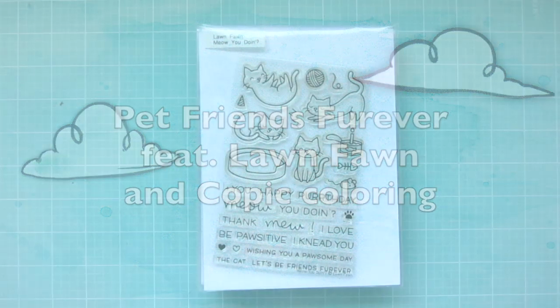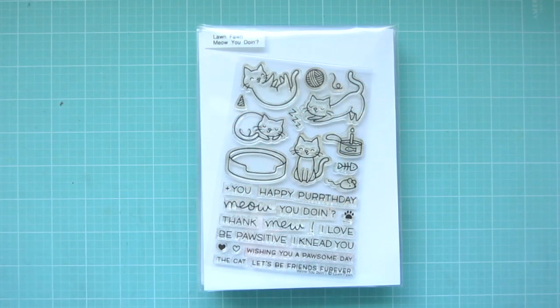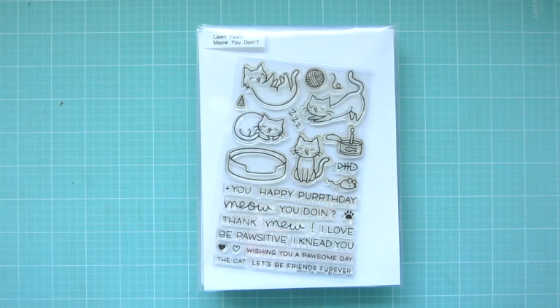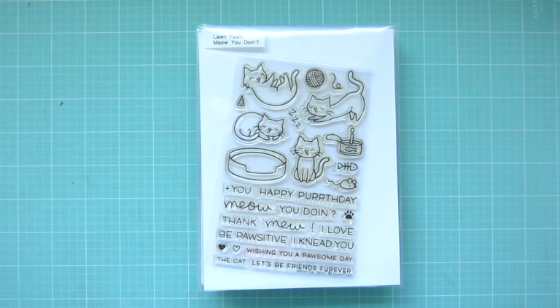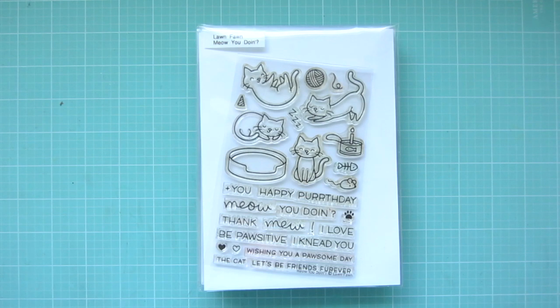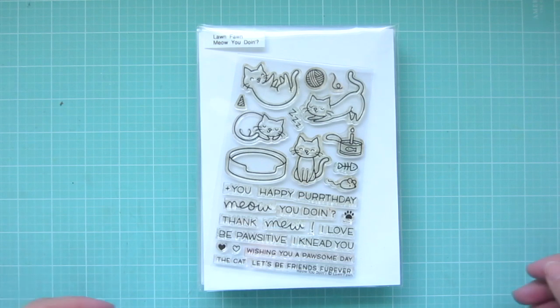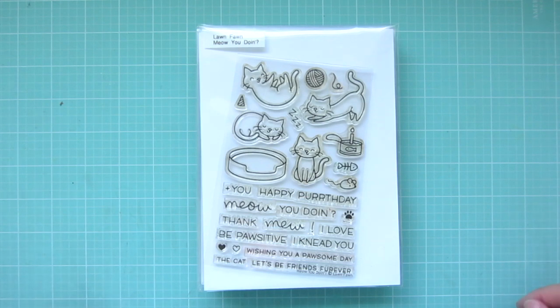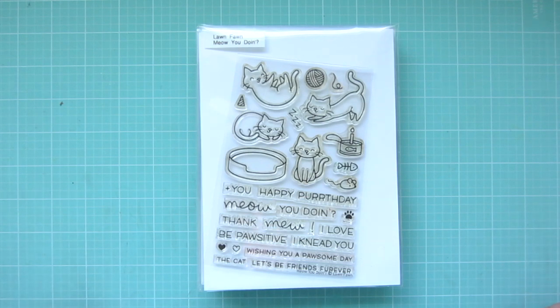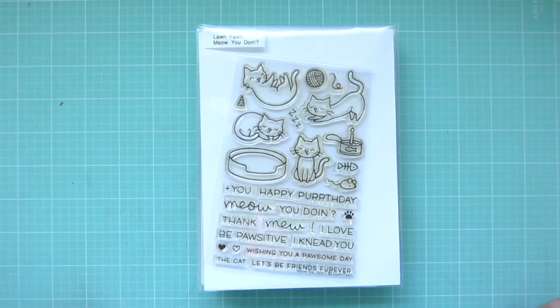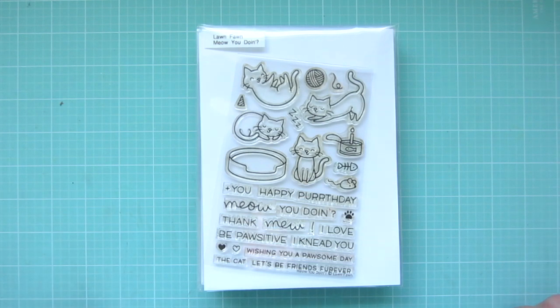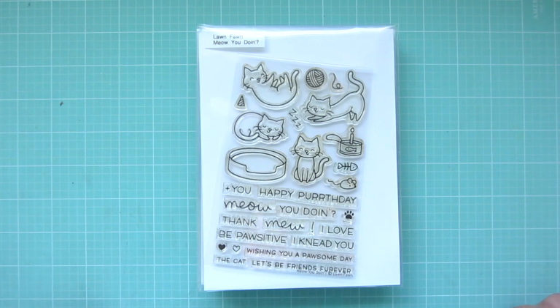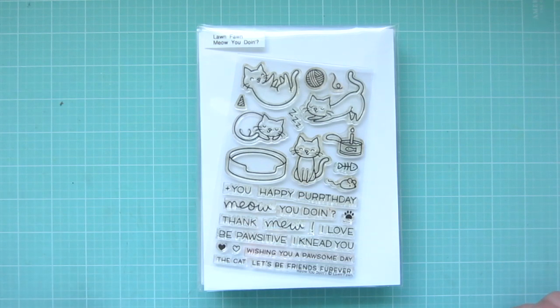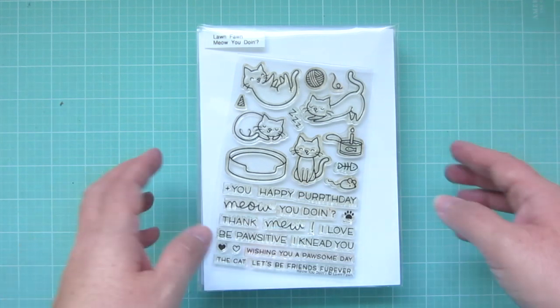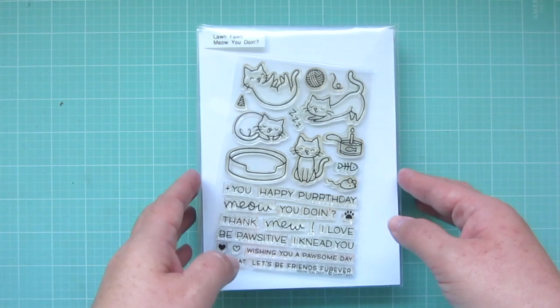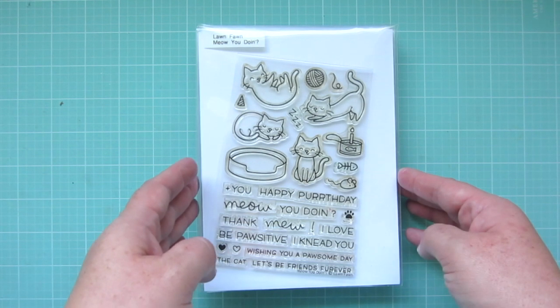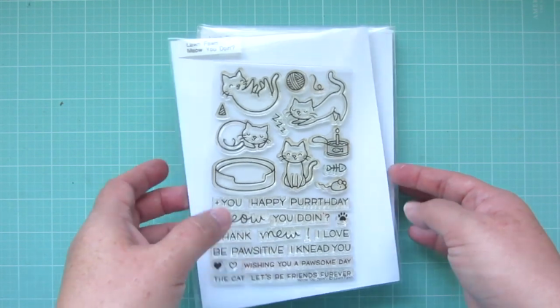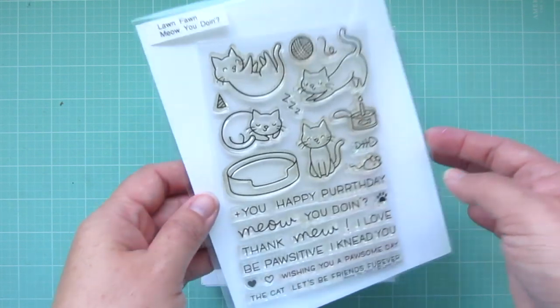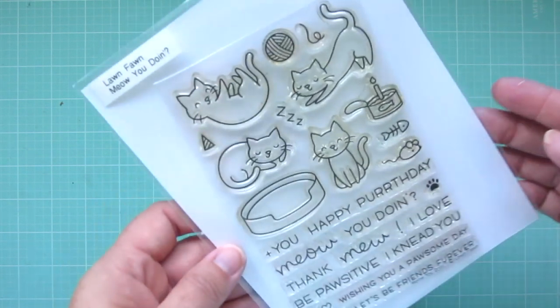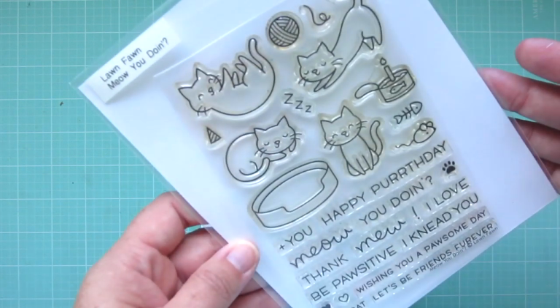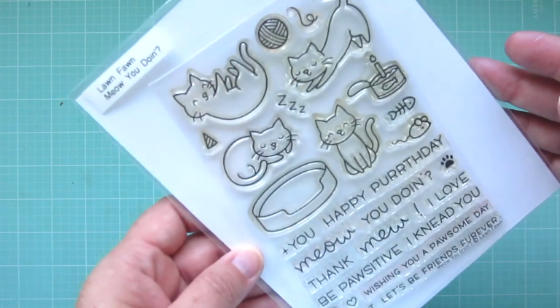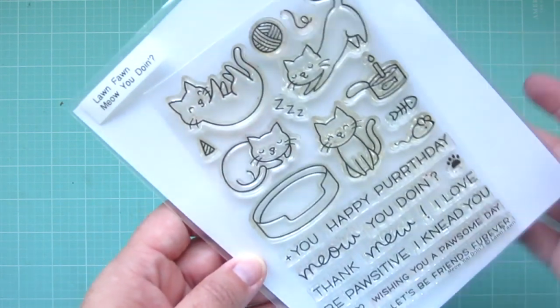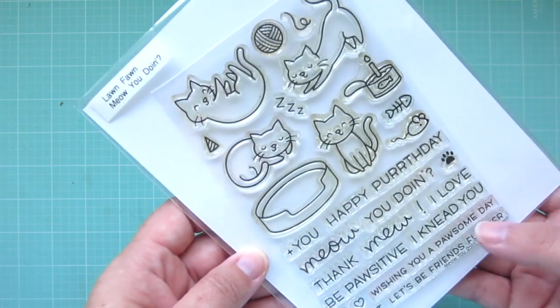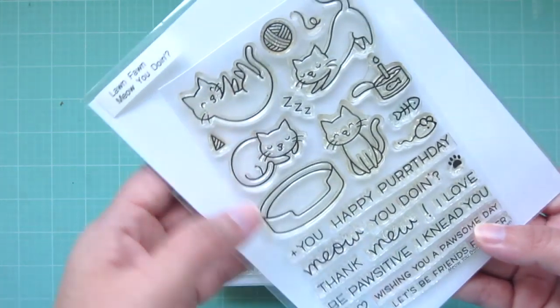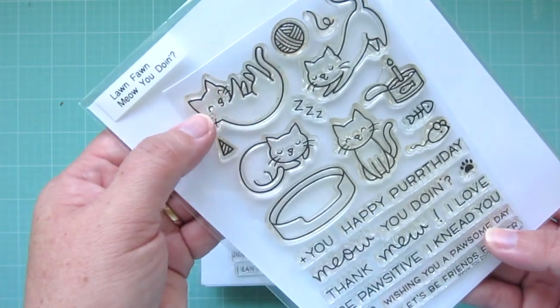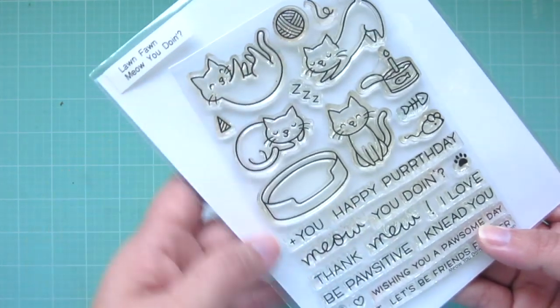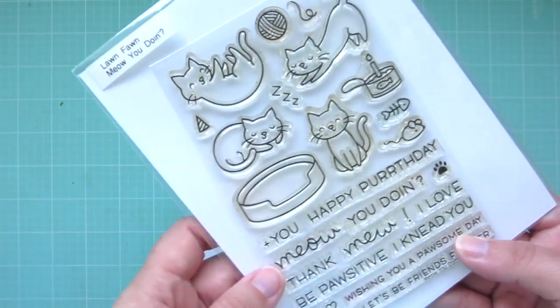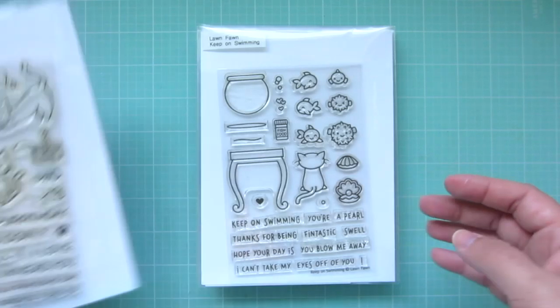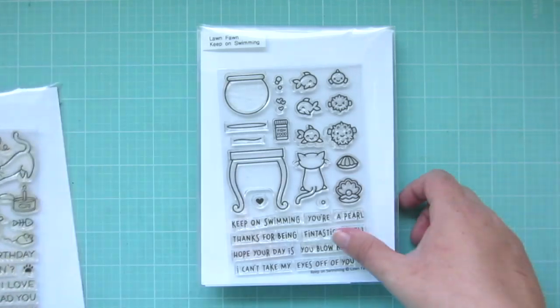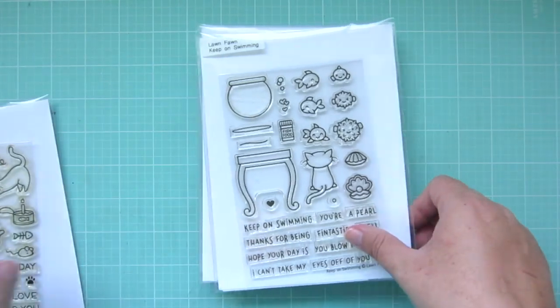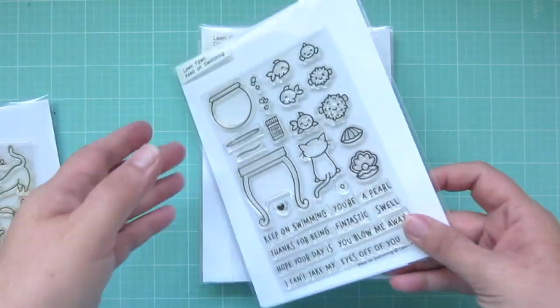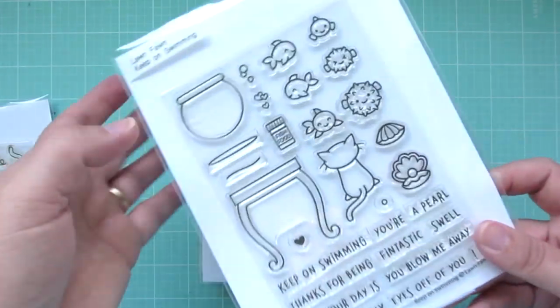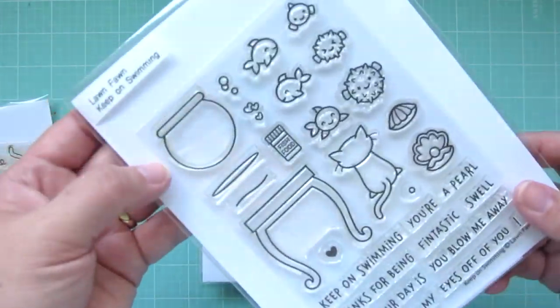Hey friends, it's Christy. Welcome back to my channel. Today I'm going to be making a card using several different Lawn Fawn sets.